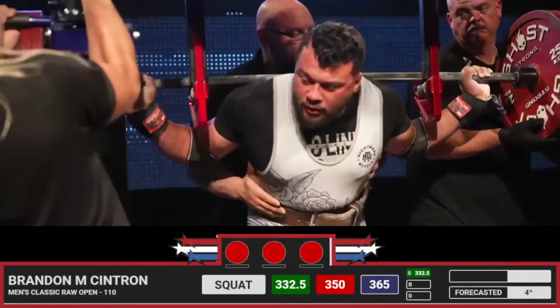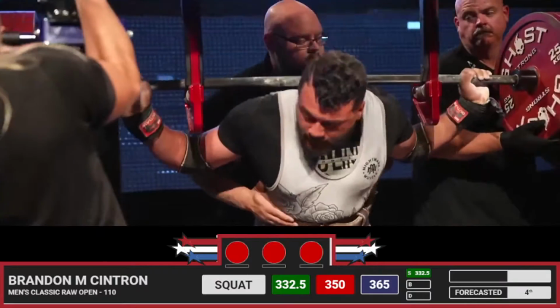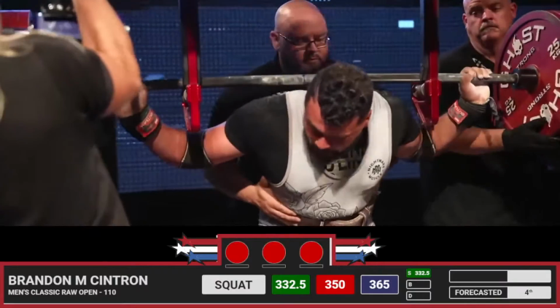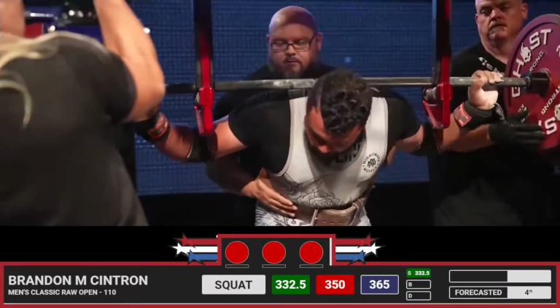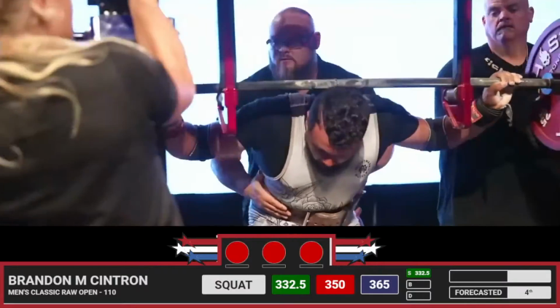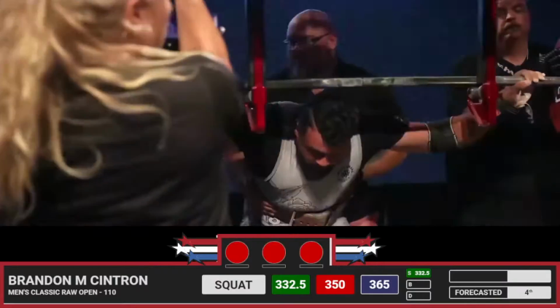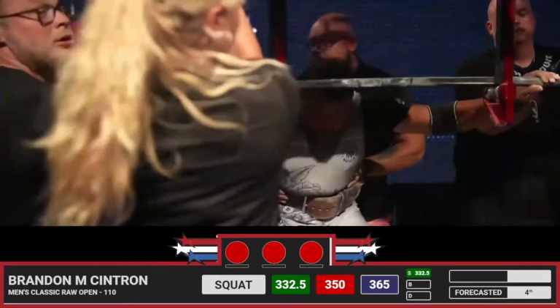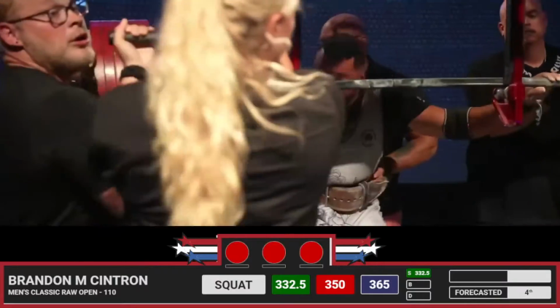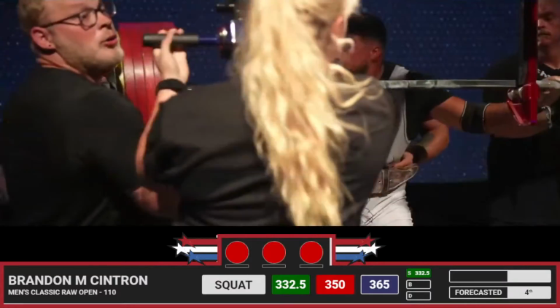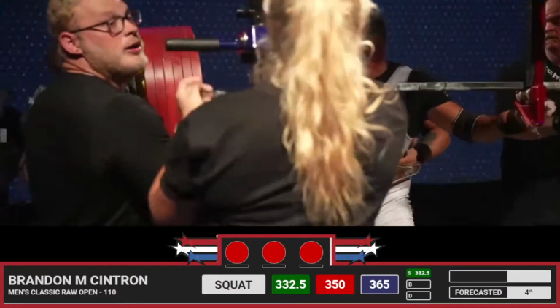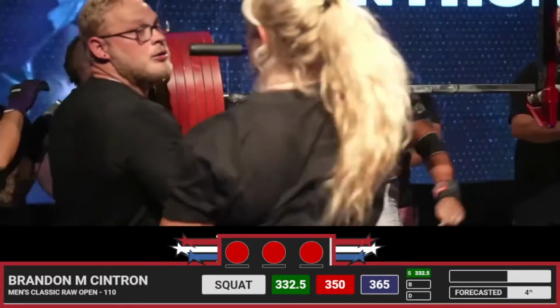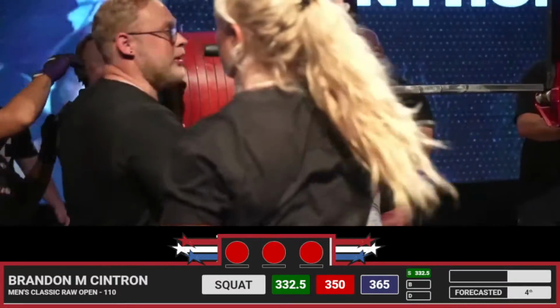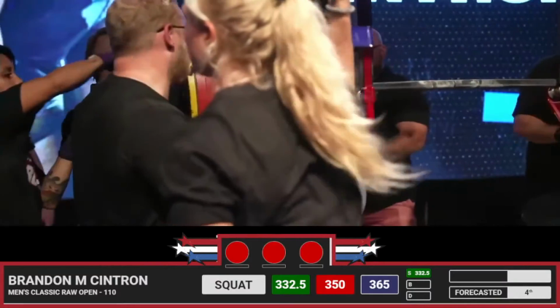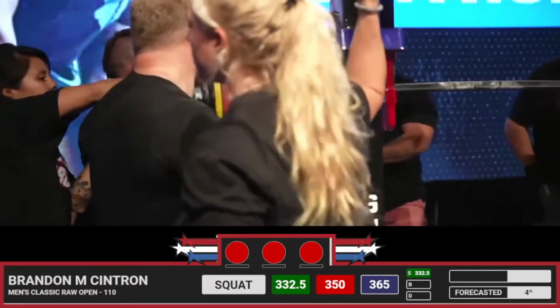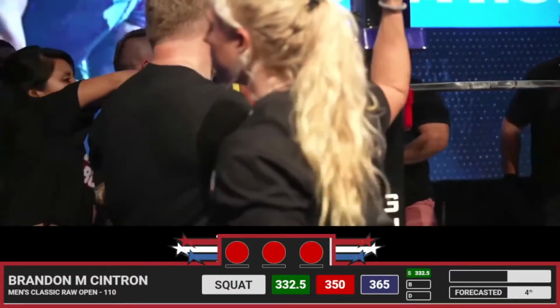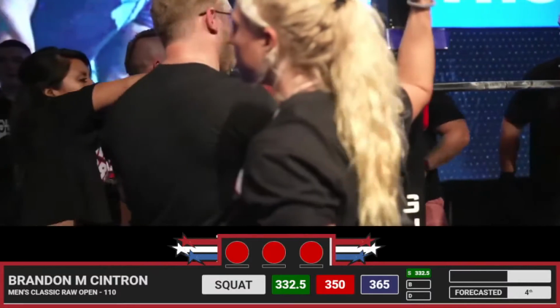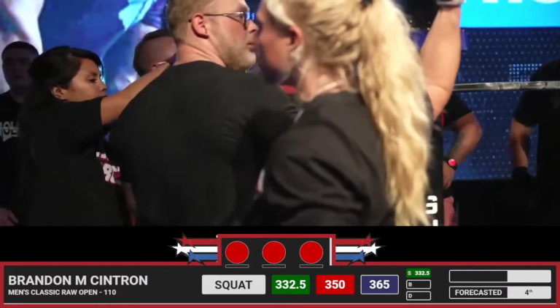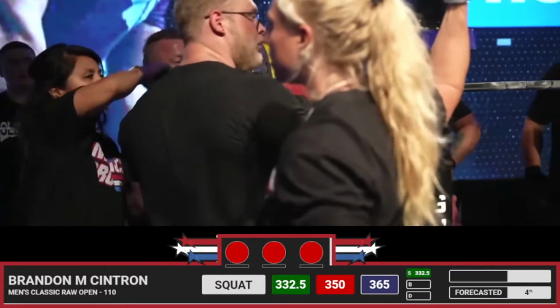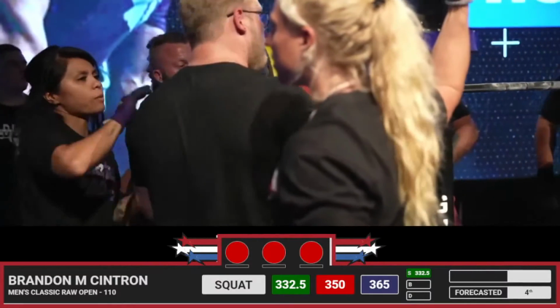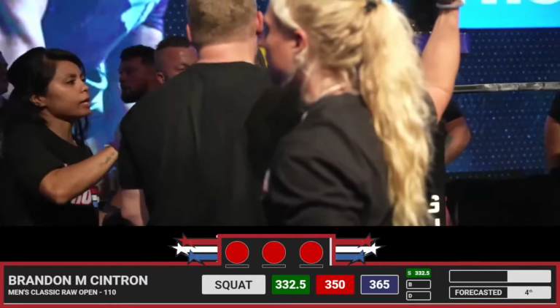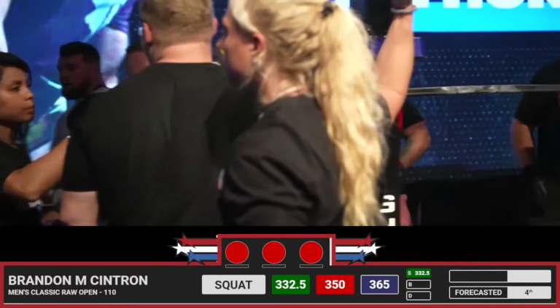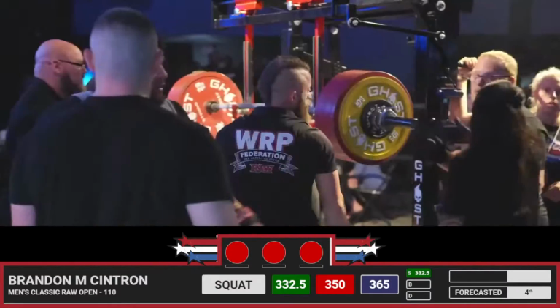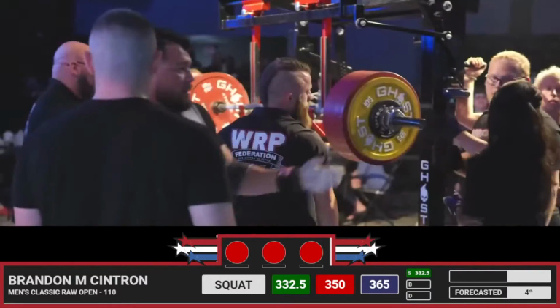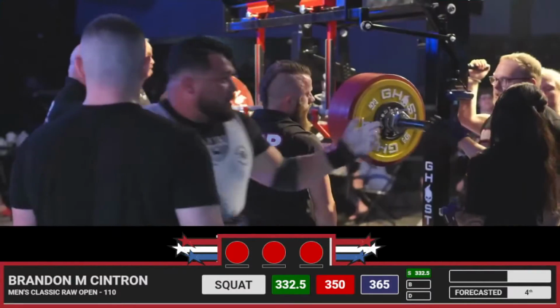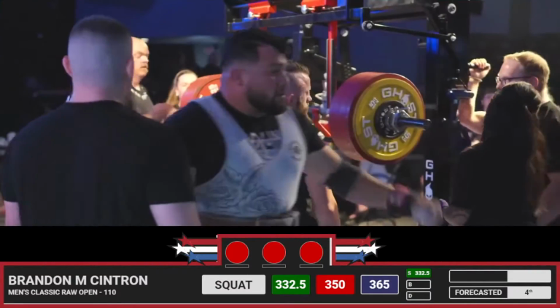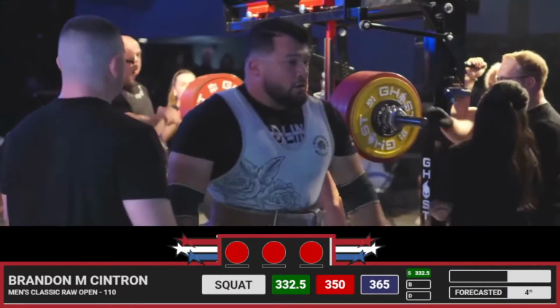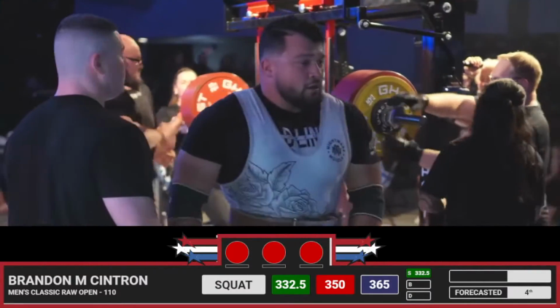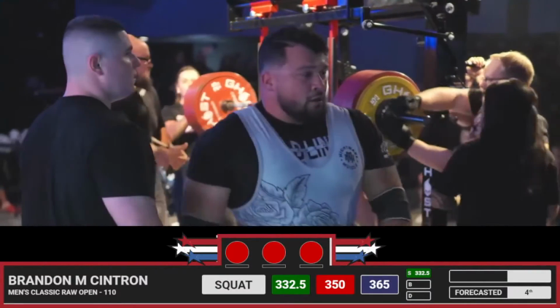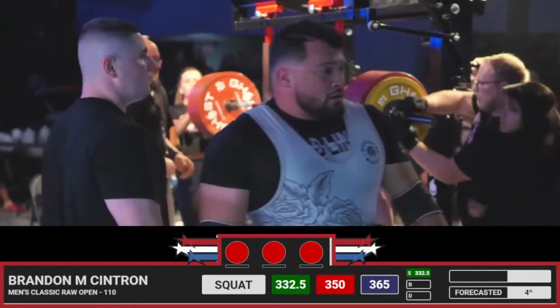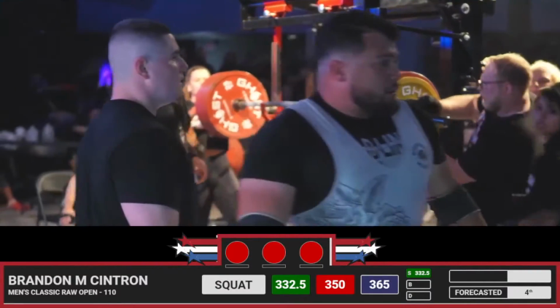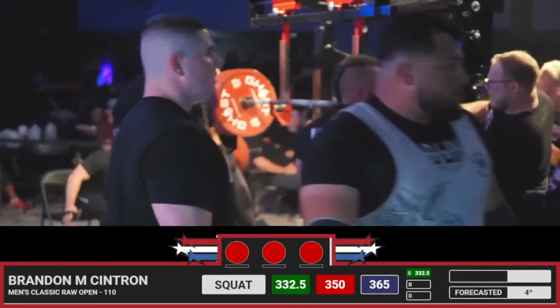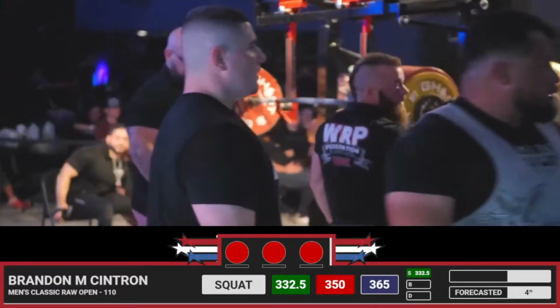He might have taken a little early — I'm not sure. Actually, I don't think they took it a little early. That bar was dropping just a bit.